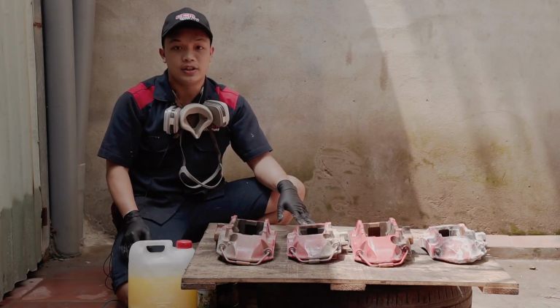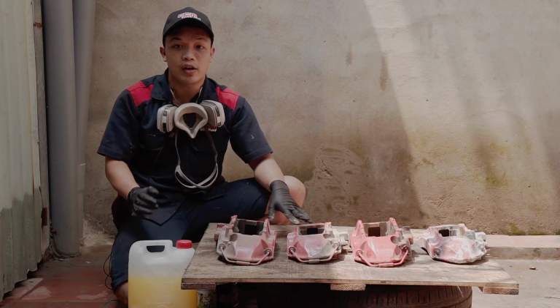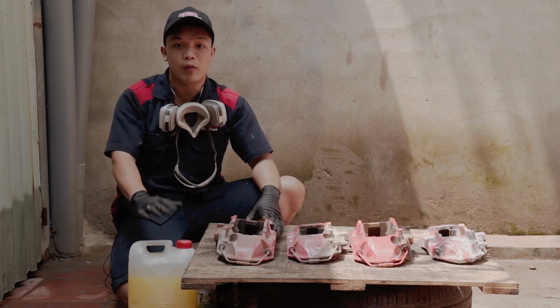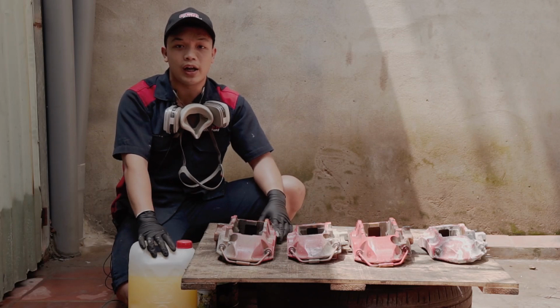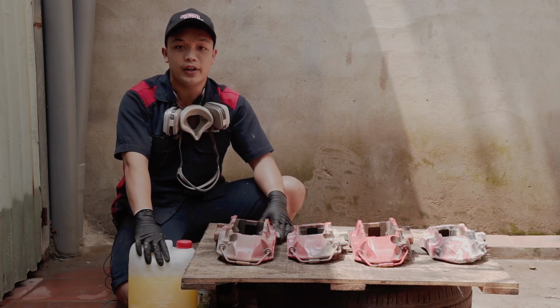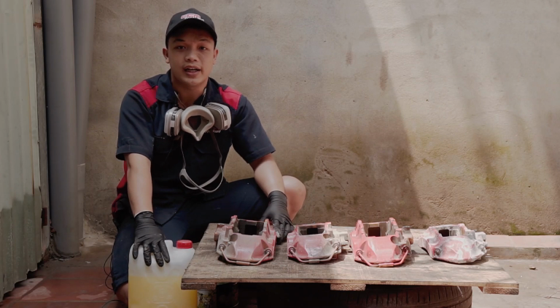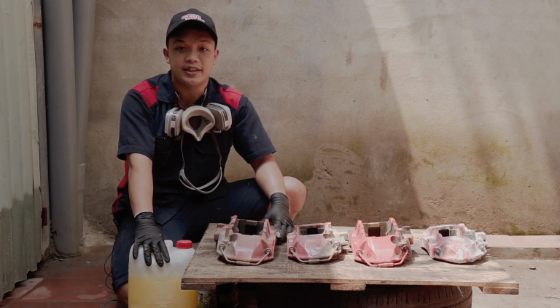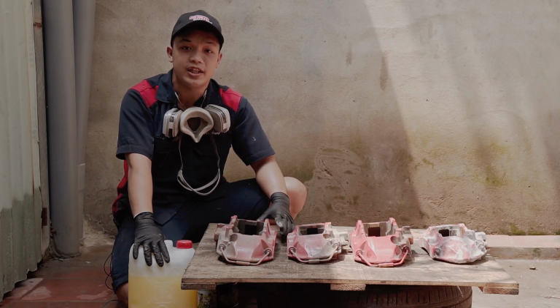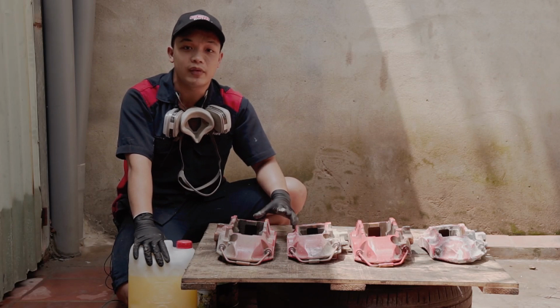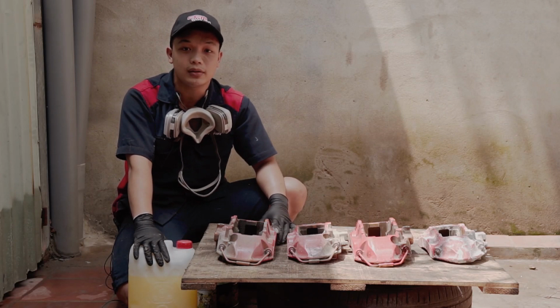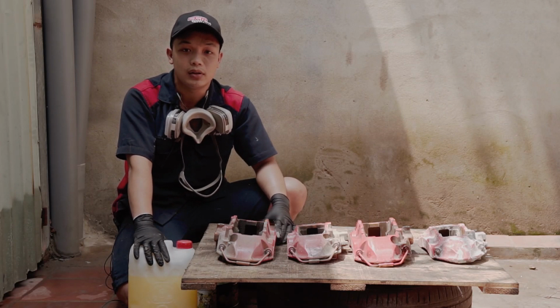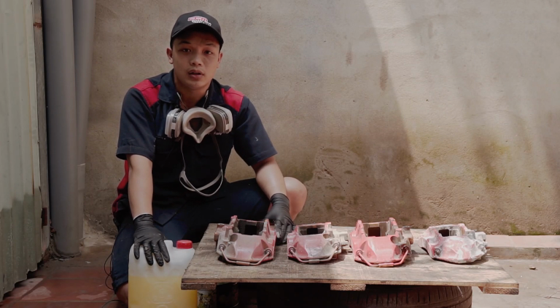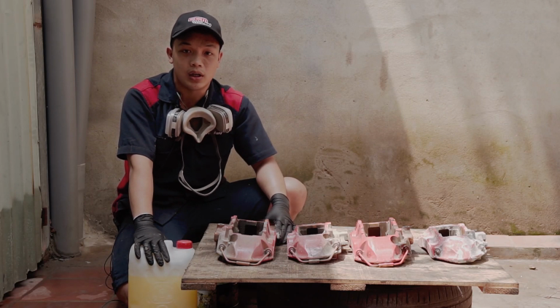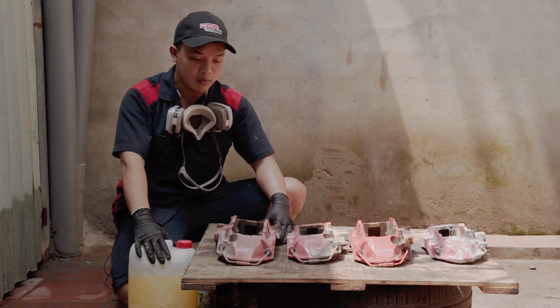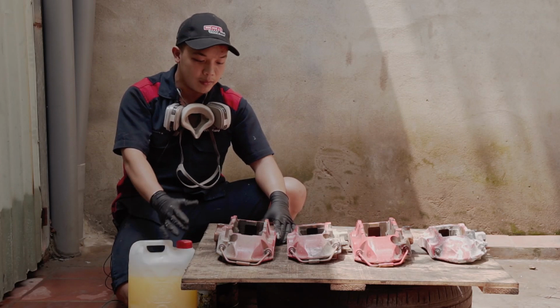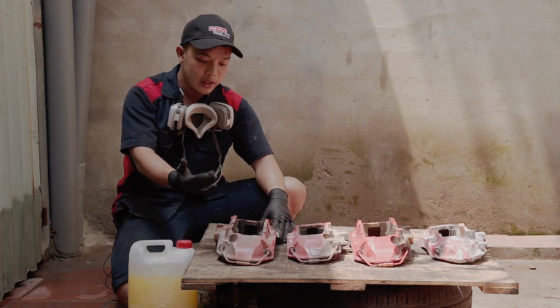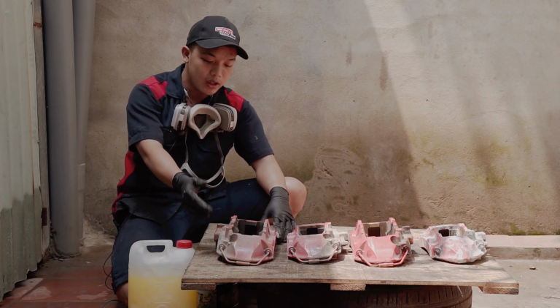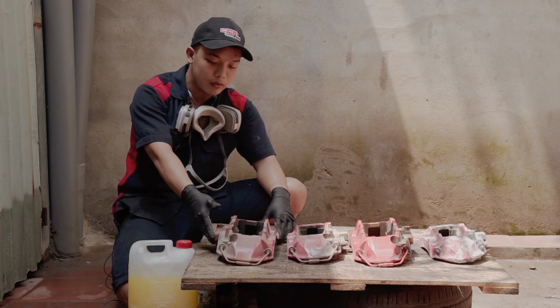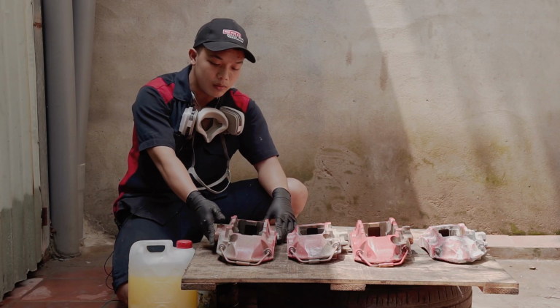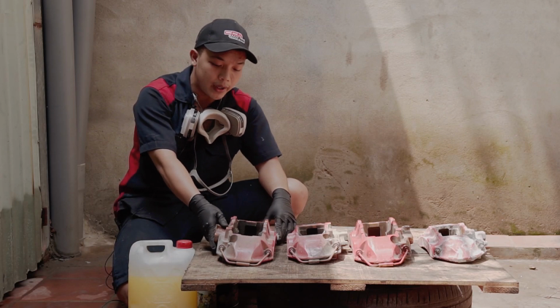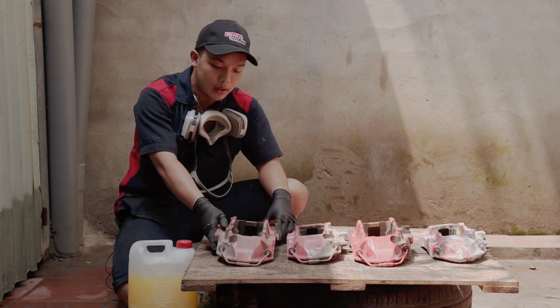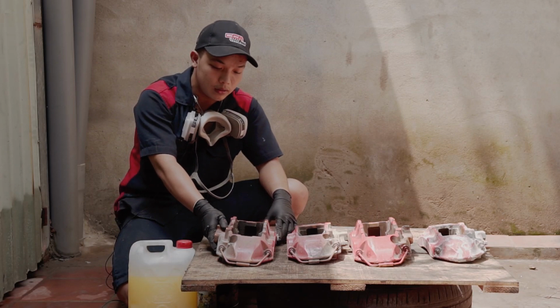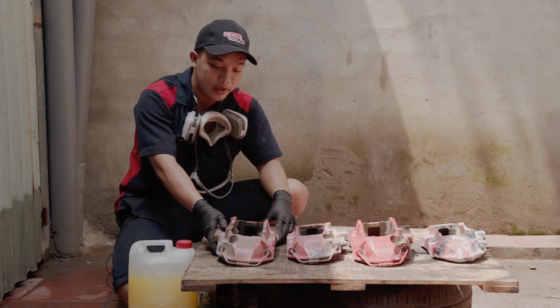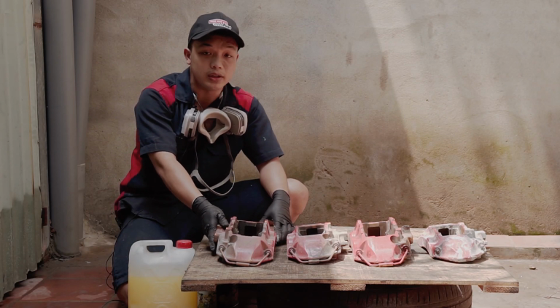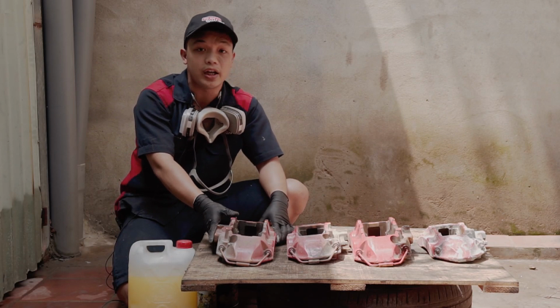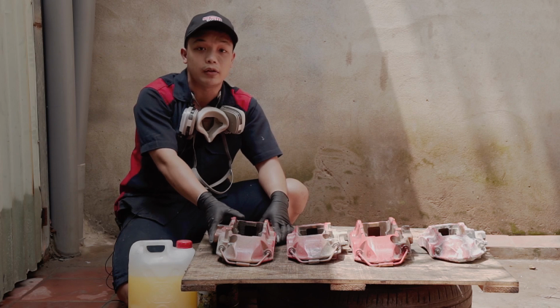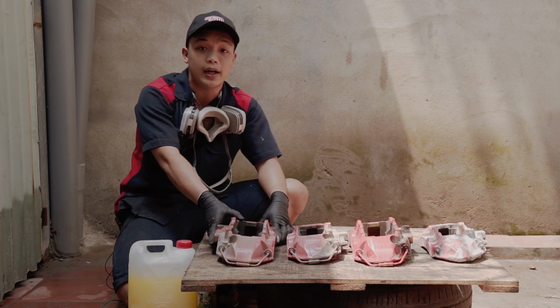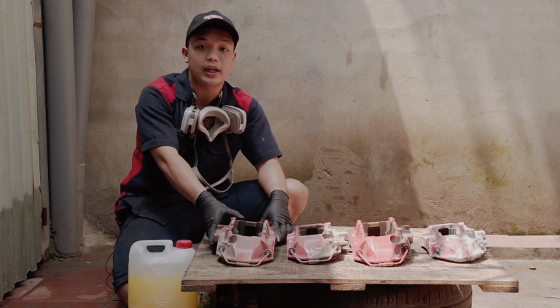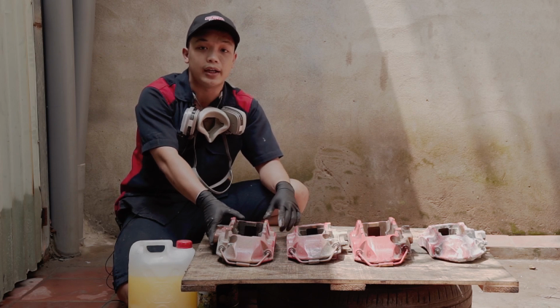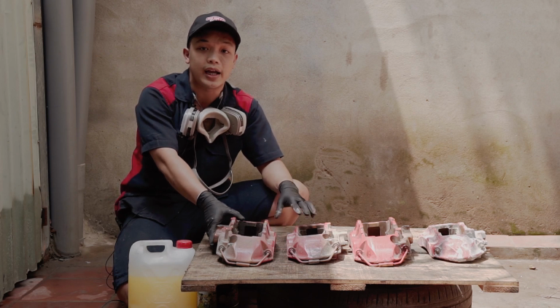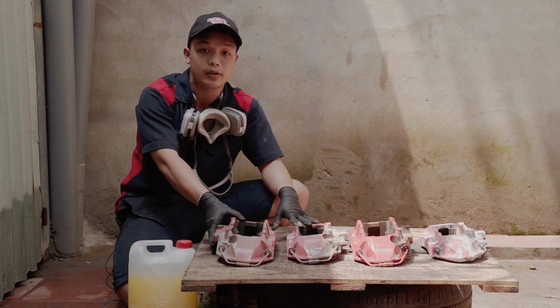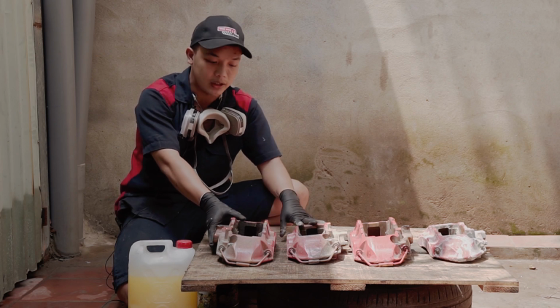Xin chào các bạn, quay lại với Gara CCM Pháp. Hôm nay mình sẽ giới thiệu cho các bạn quy trình sơn heo thắng tại Gara mình.